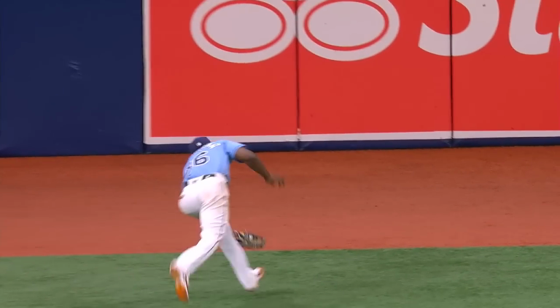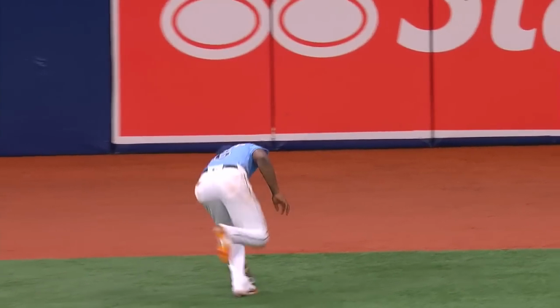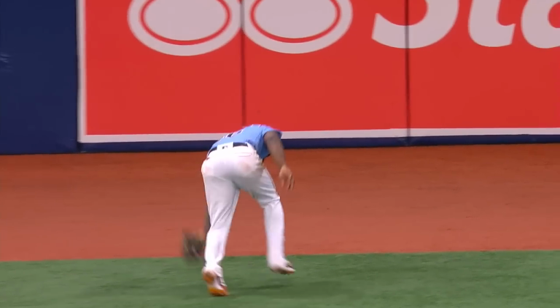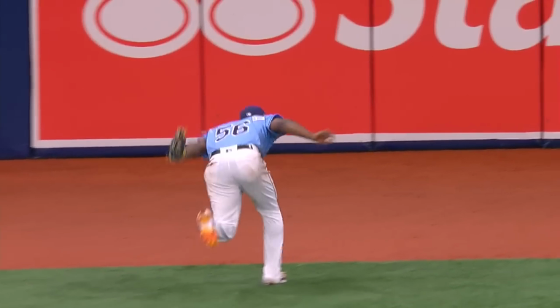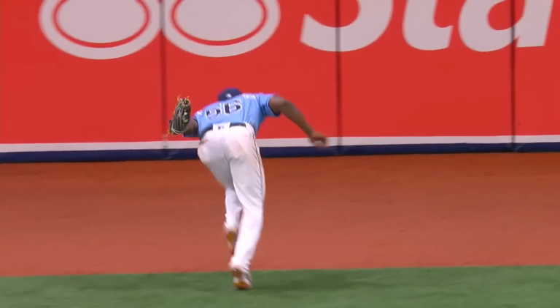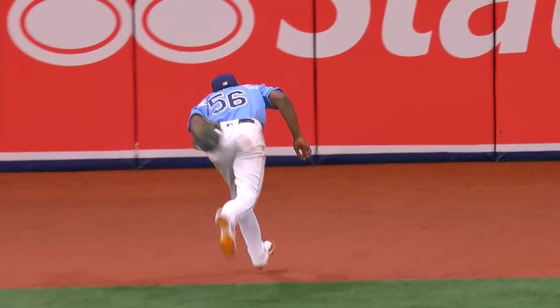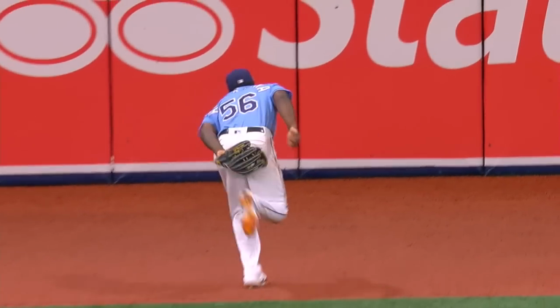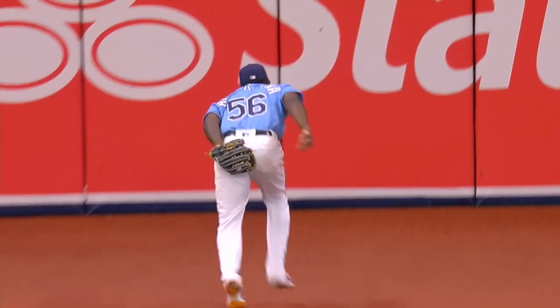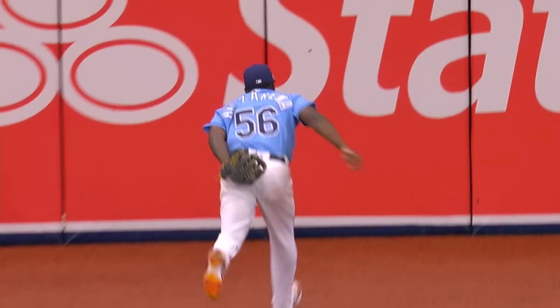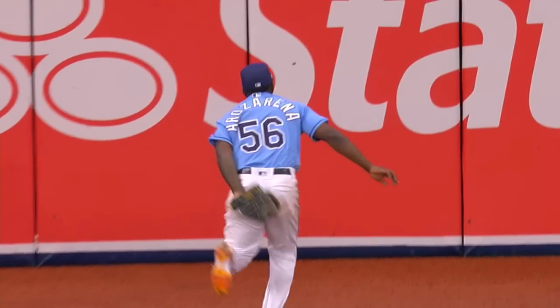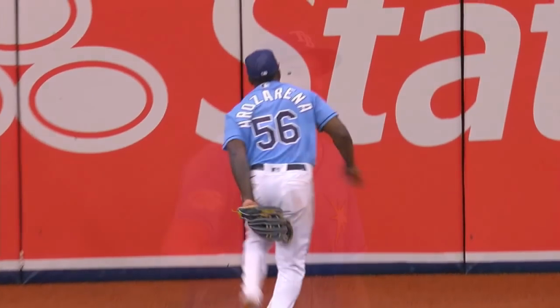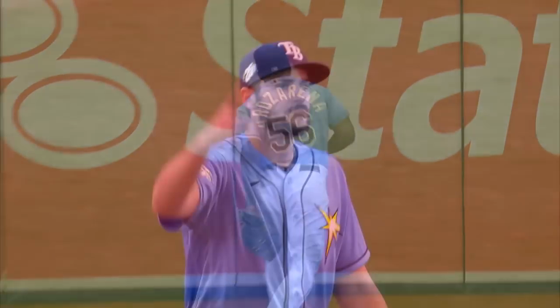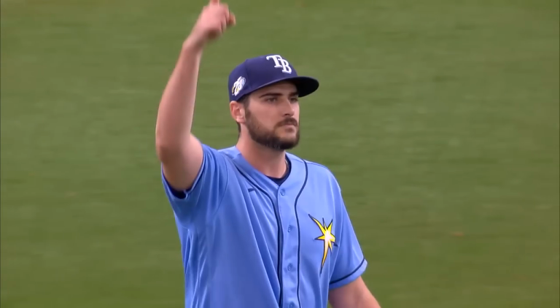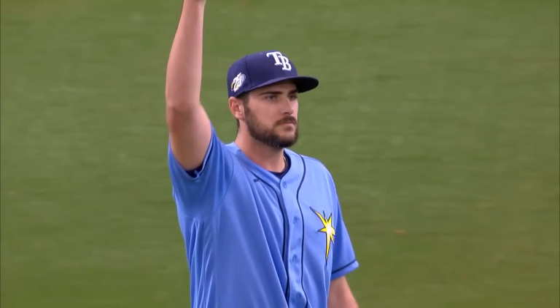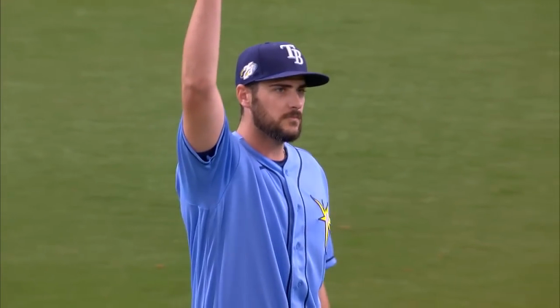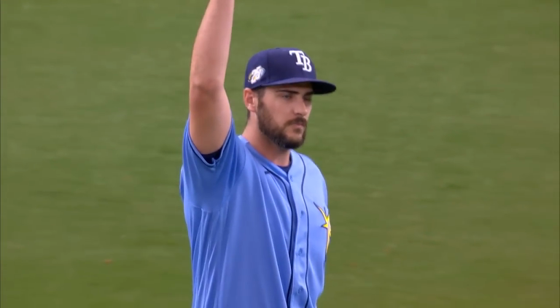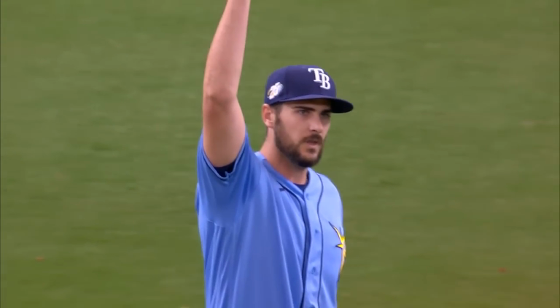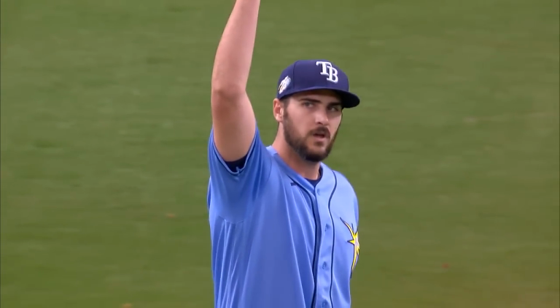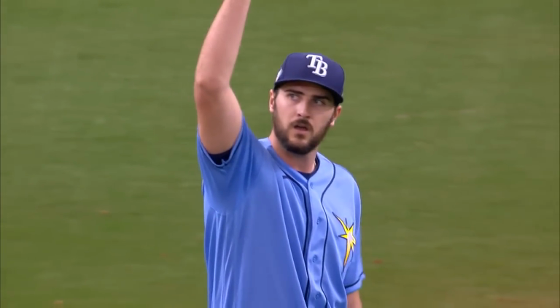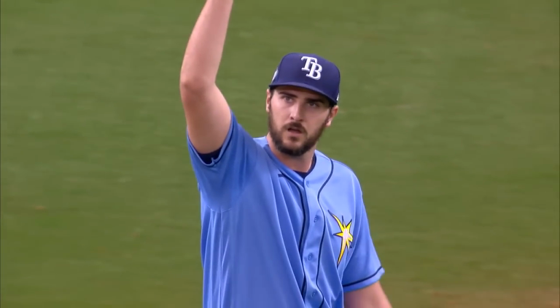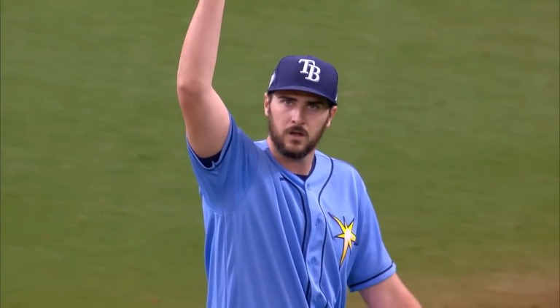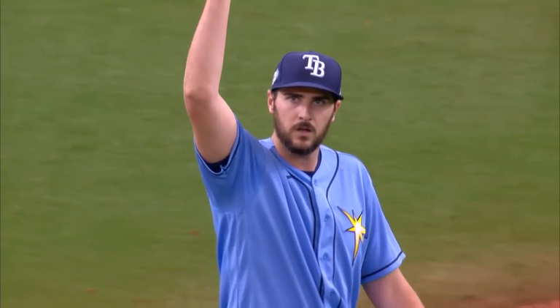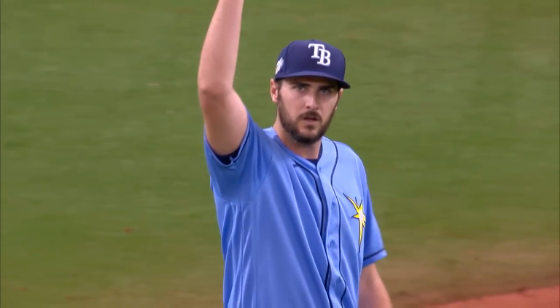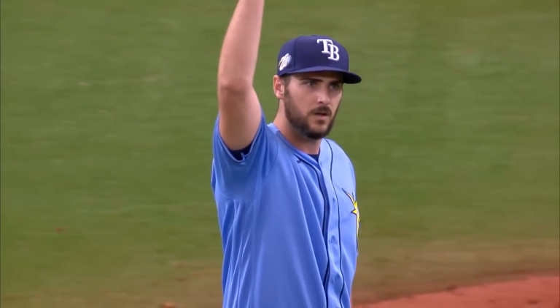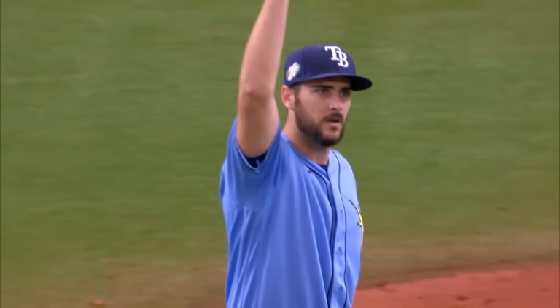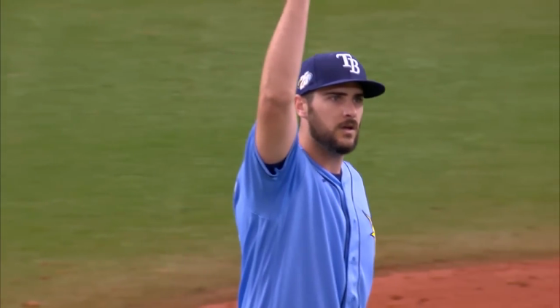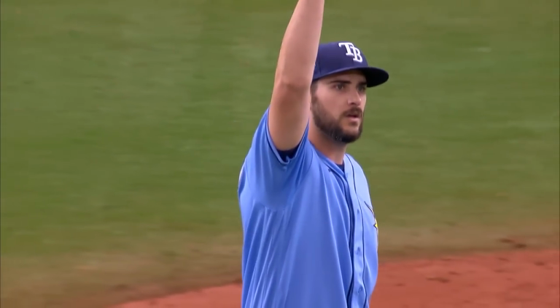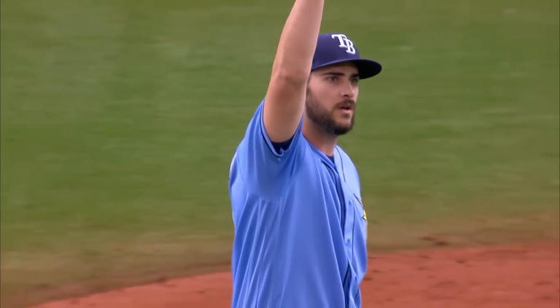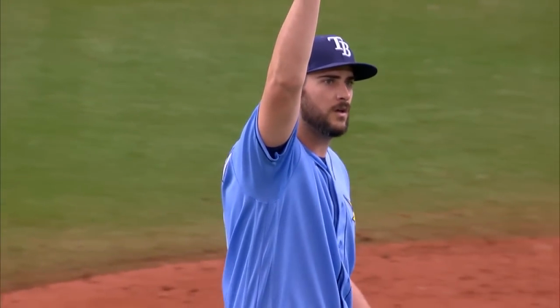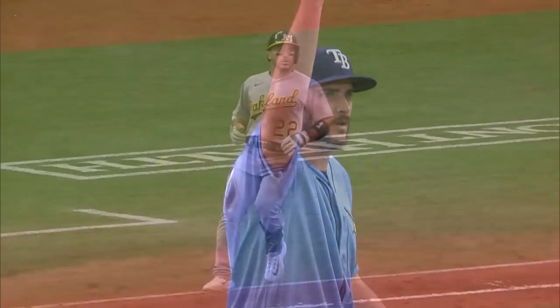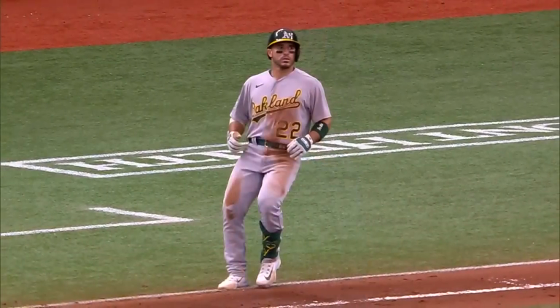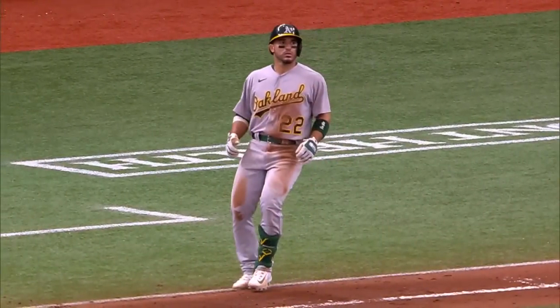But you can see the hip turn — takes a great route and able to glove it.